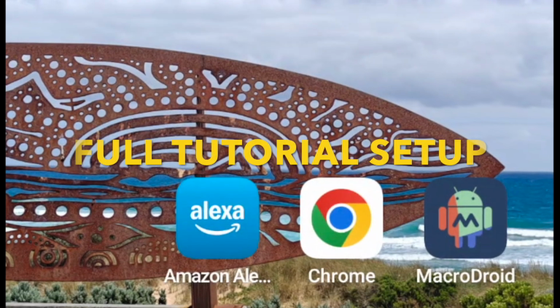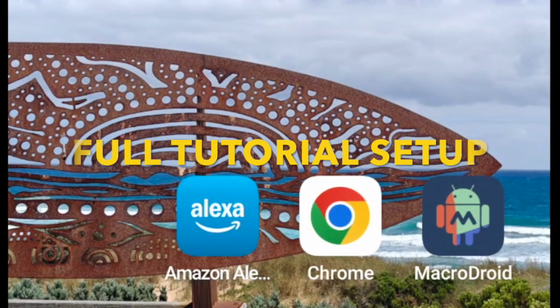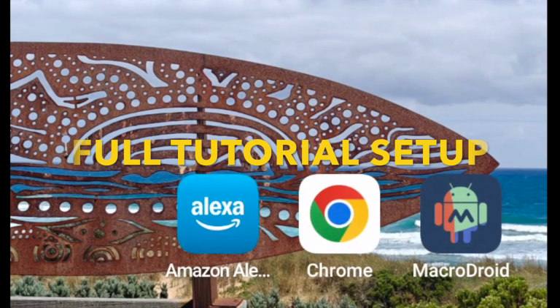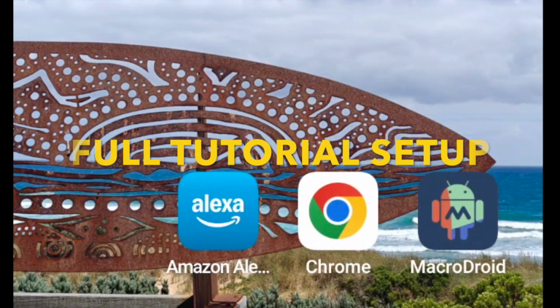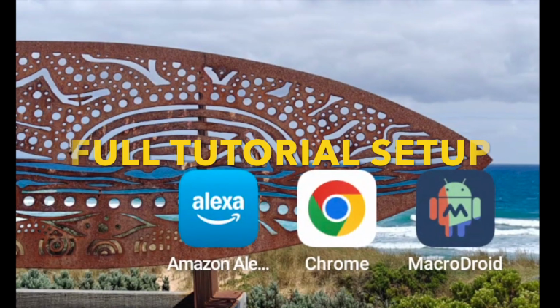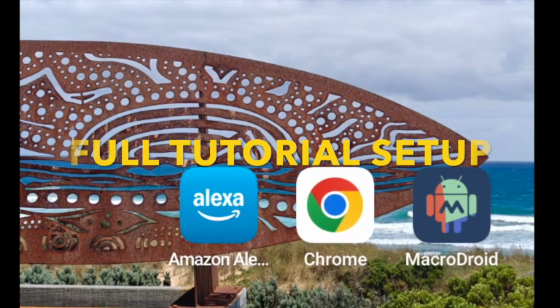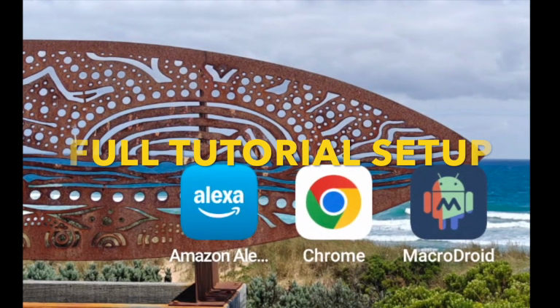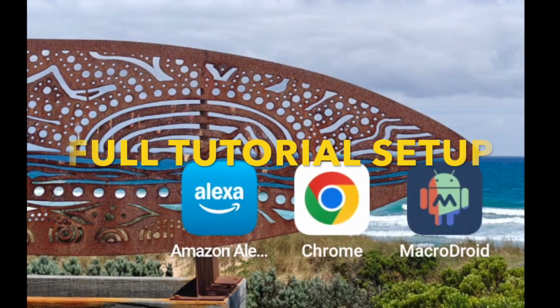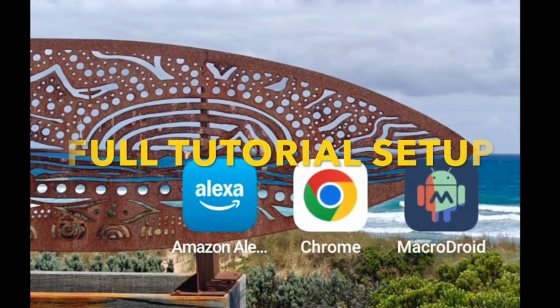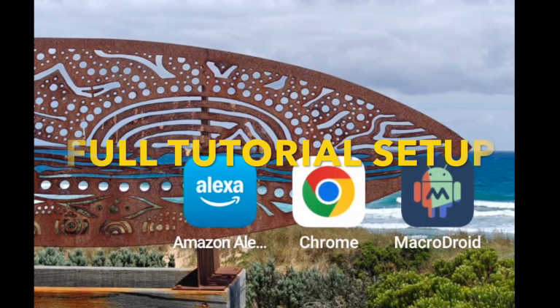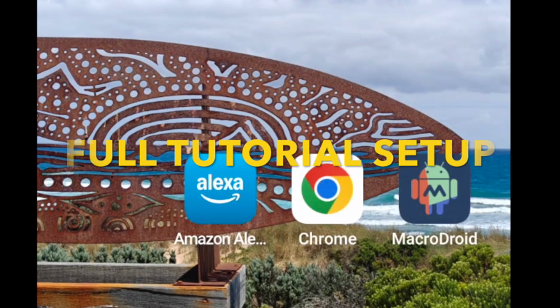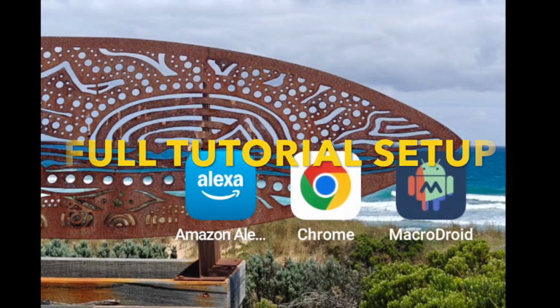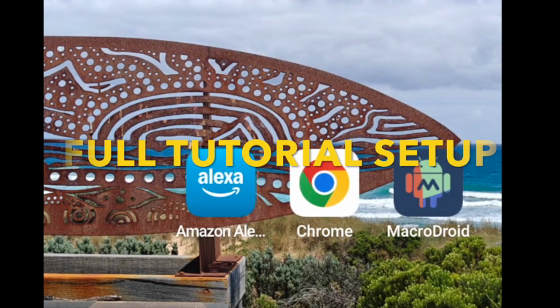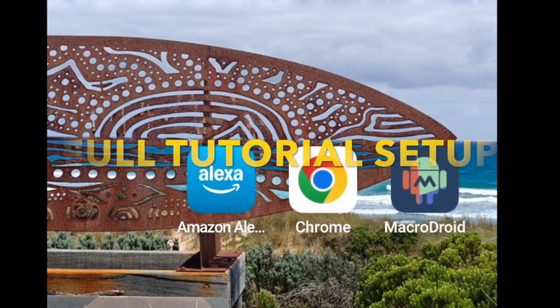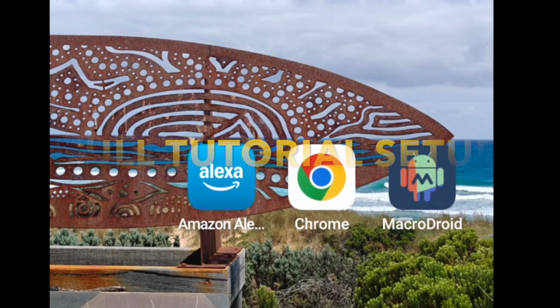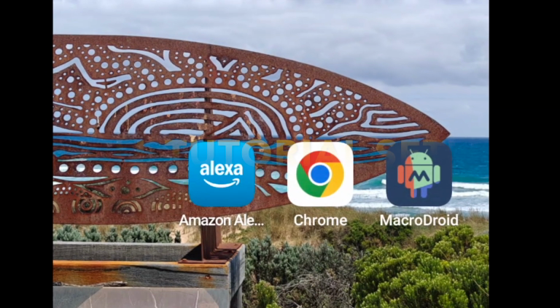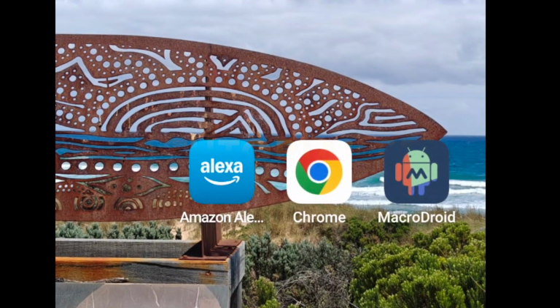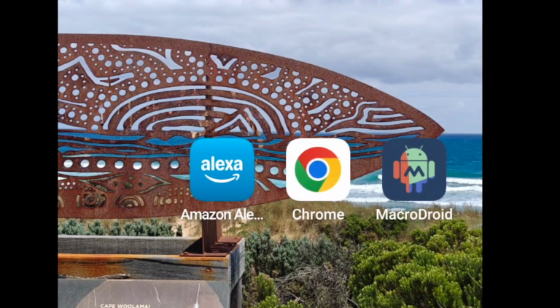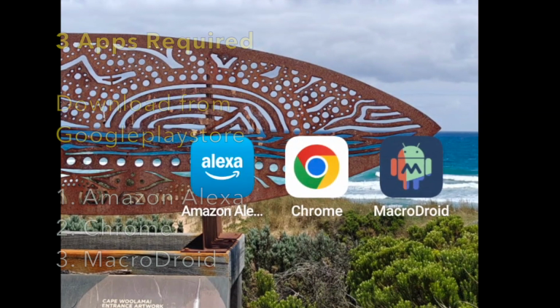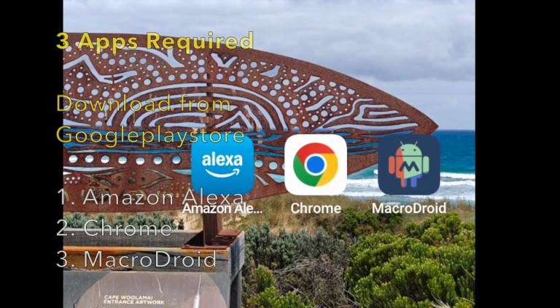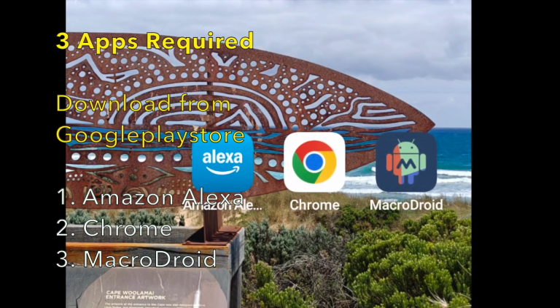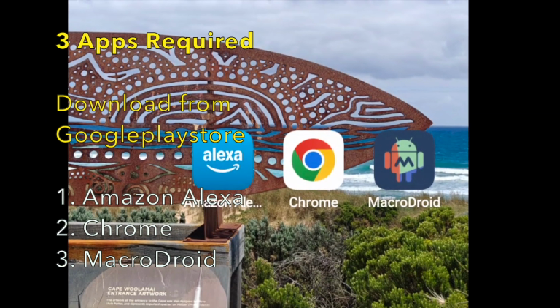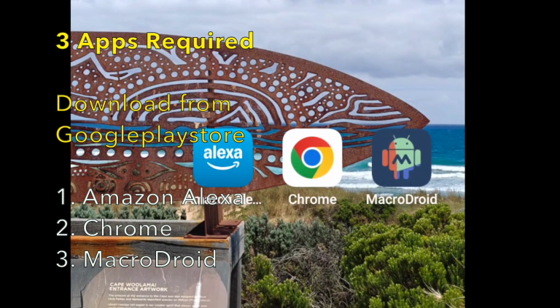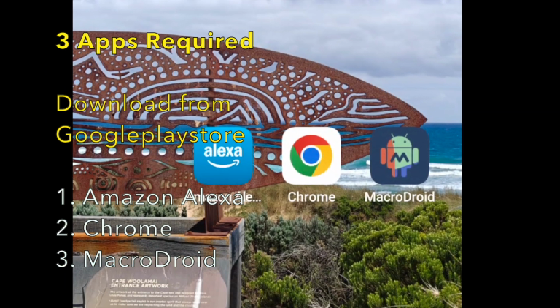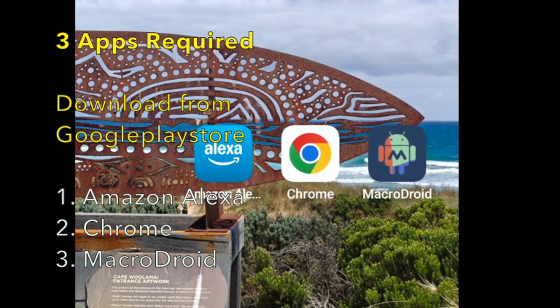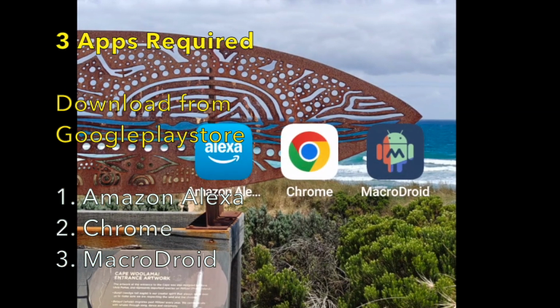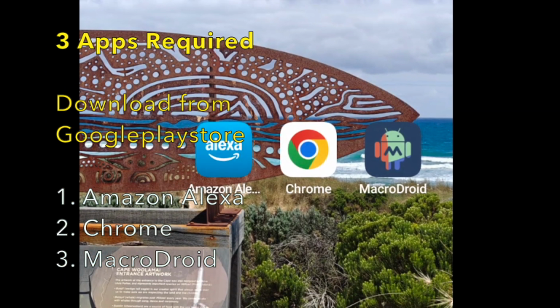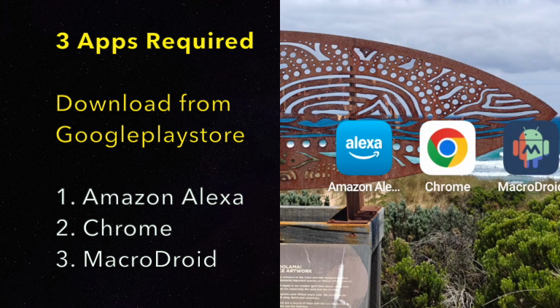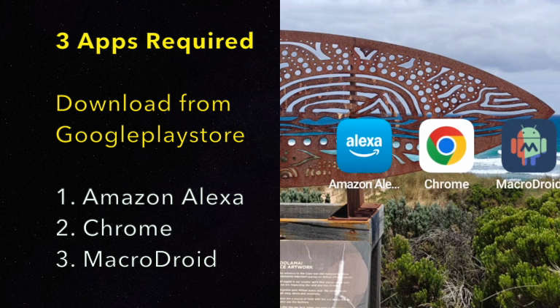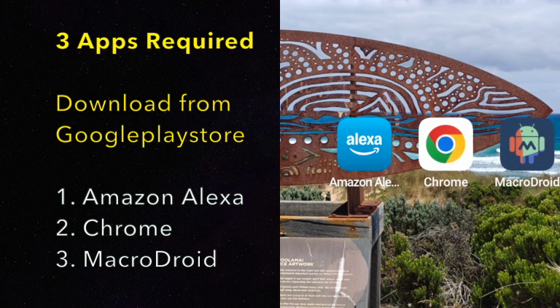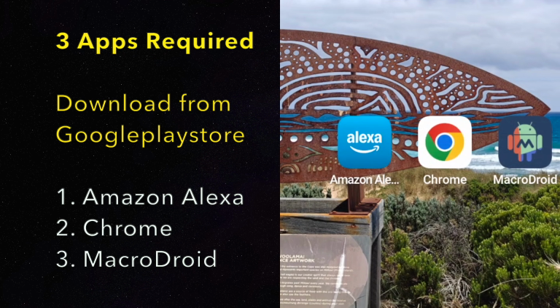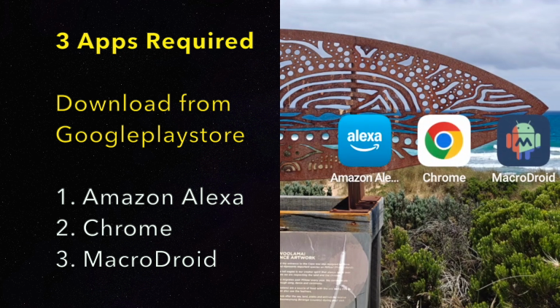Let's now look at the full NFC automation setup with Macrodroid, Chrome, and Alexa routines.